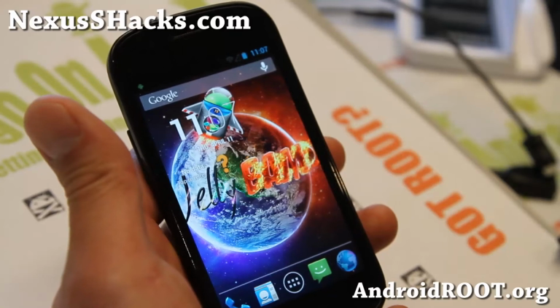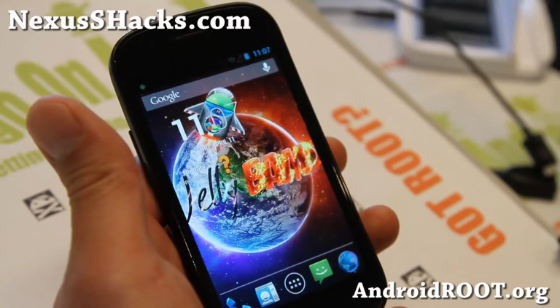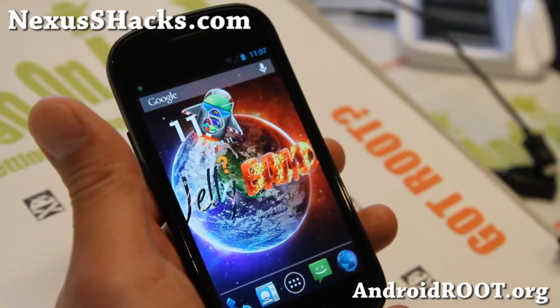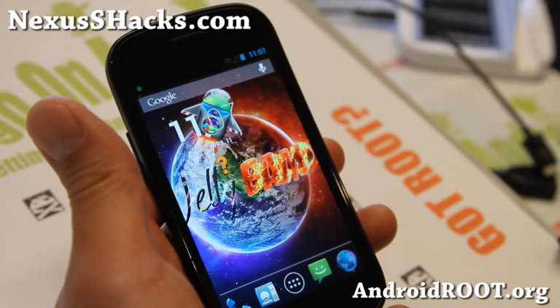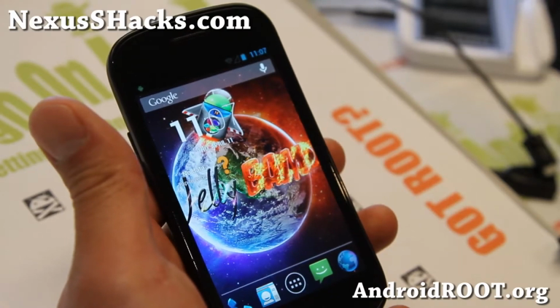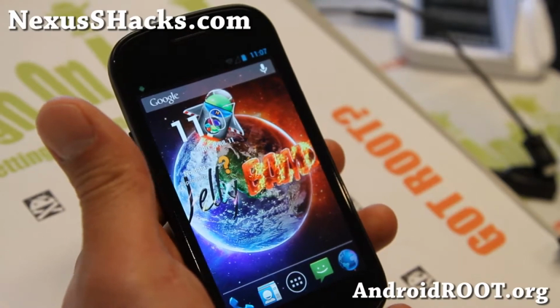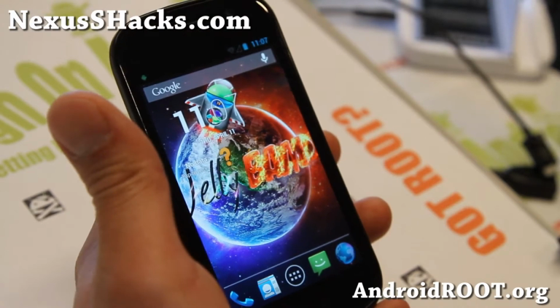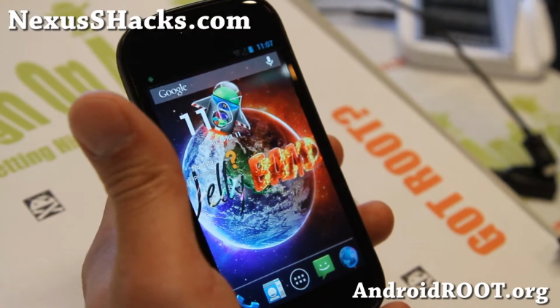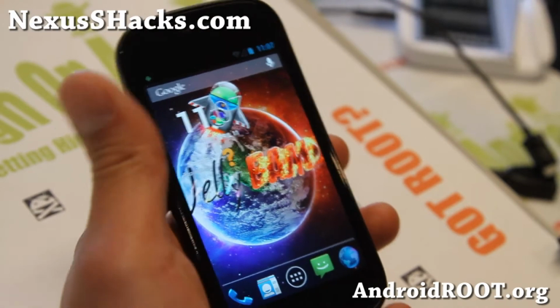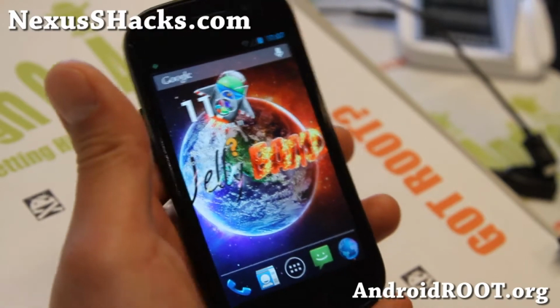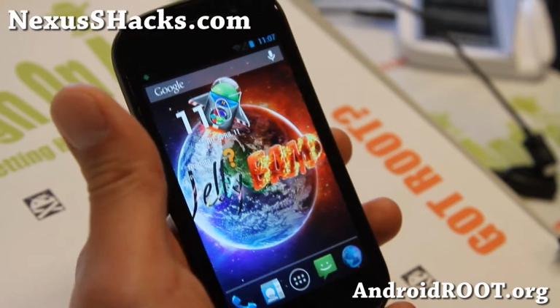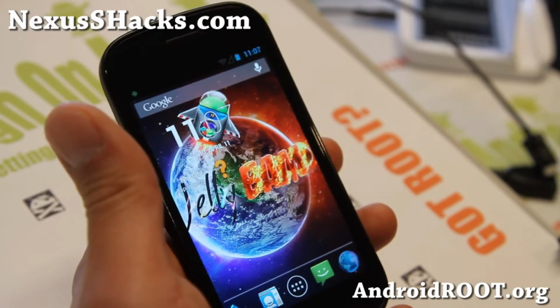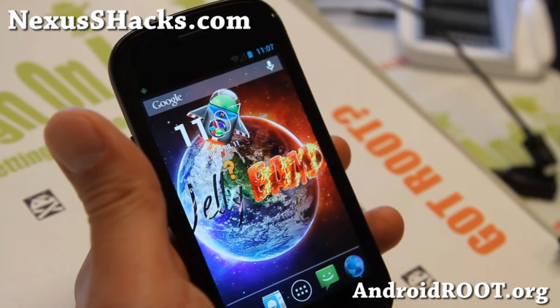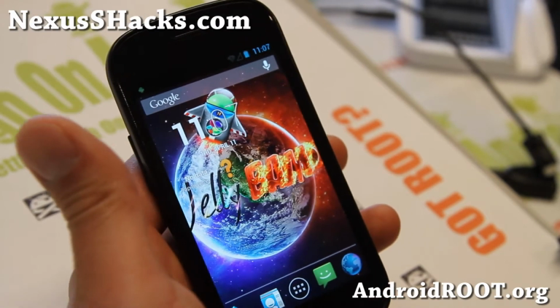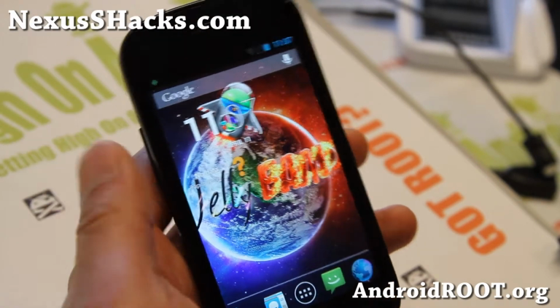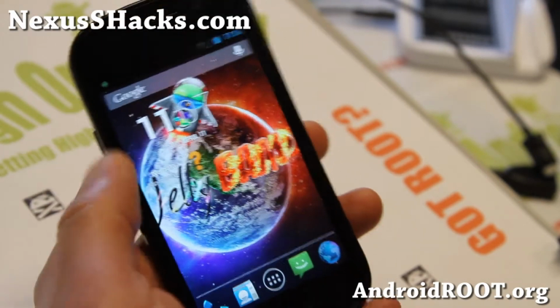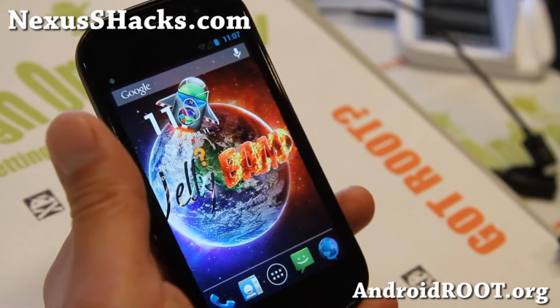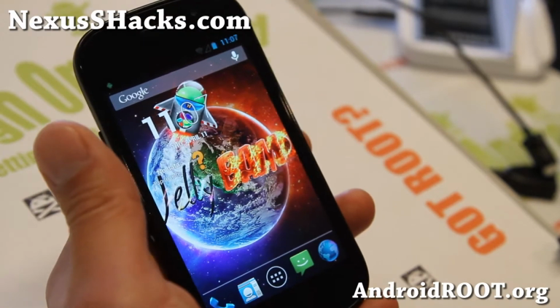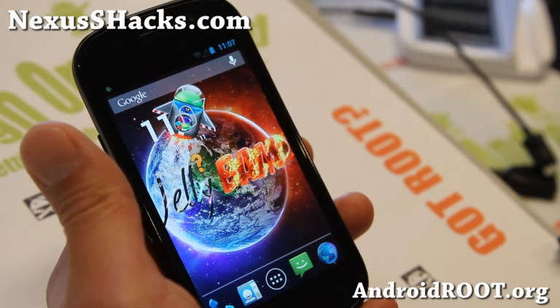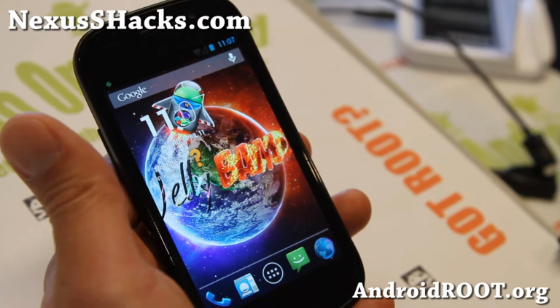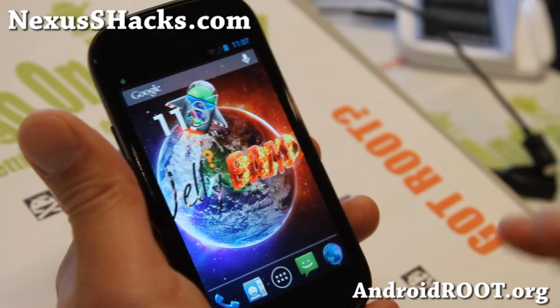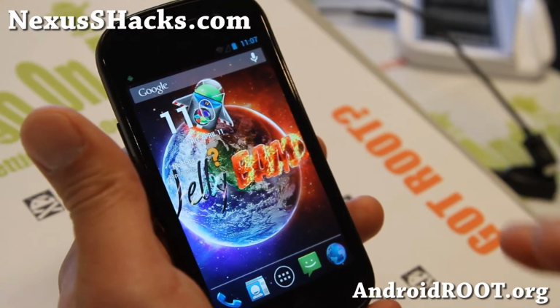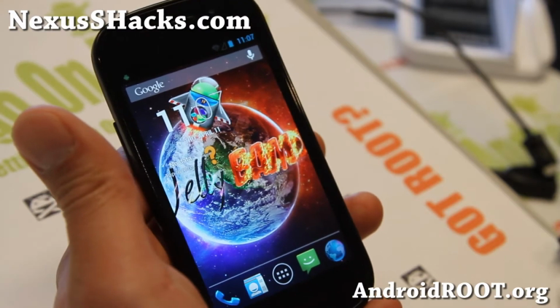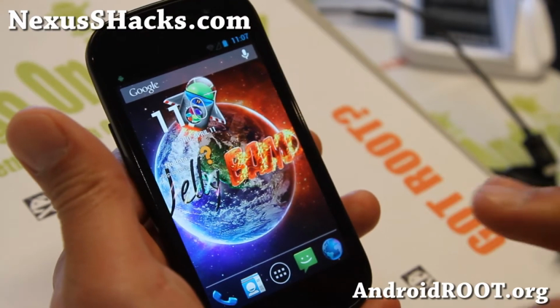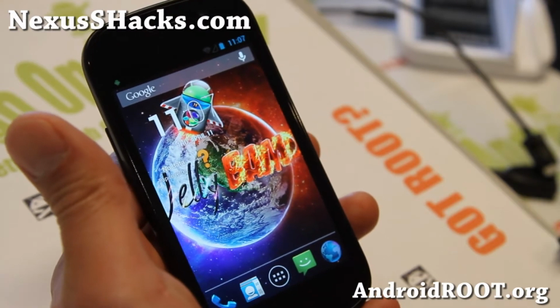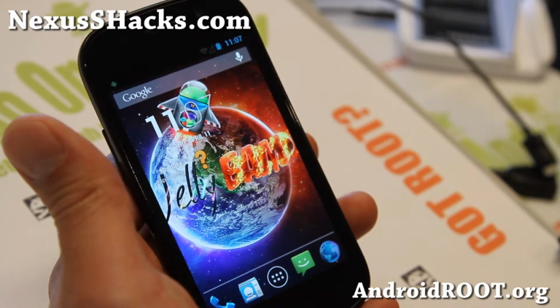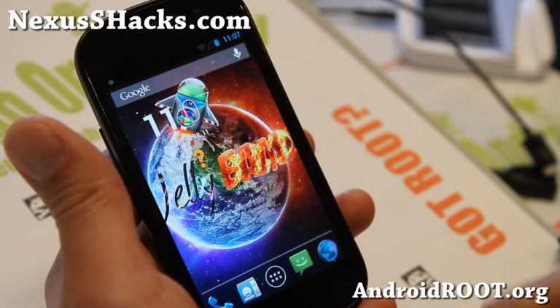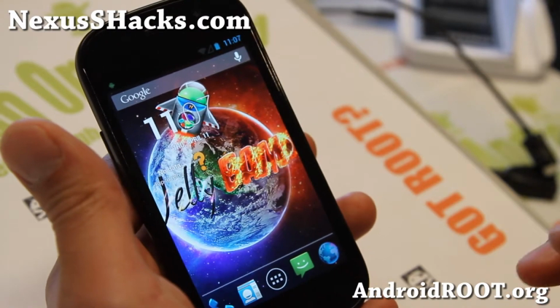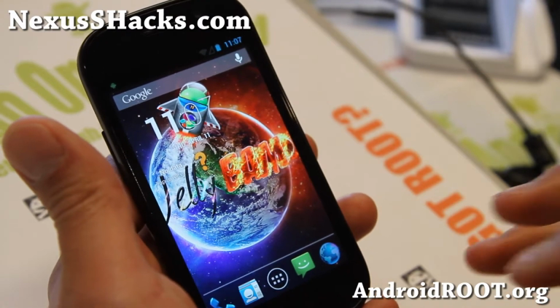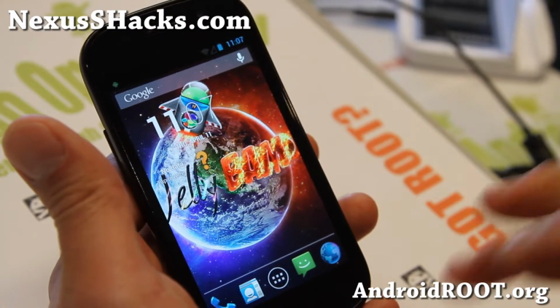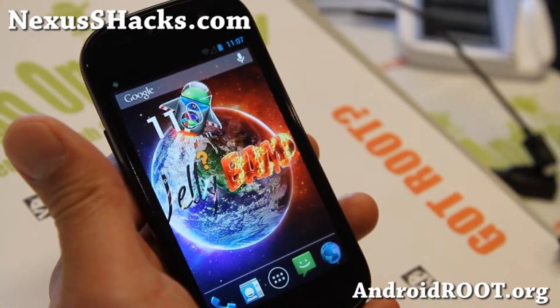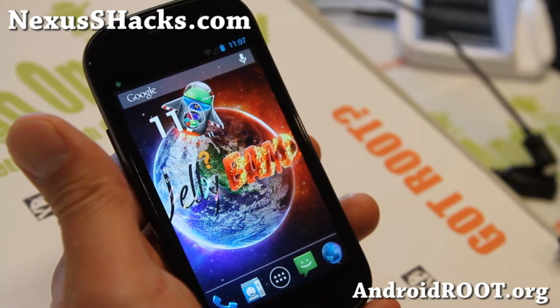Hi folks, this is Nexus with nexusshacks.com. I've got JellyBAM ROM for your Nexus S GSM version — sorry, Nexus S 4G users.